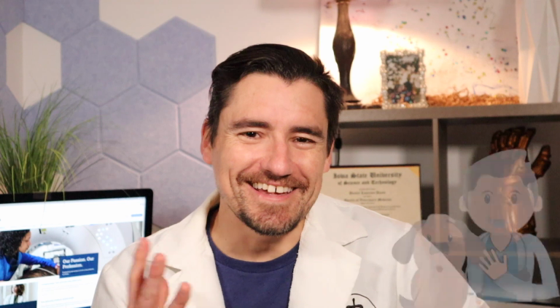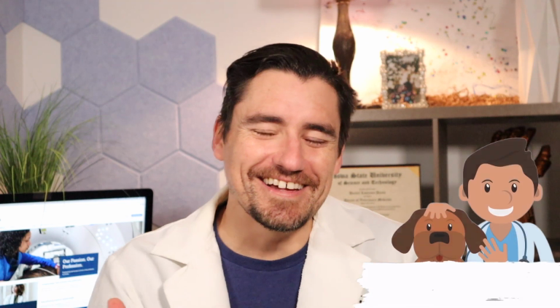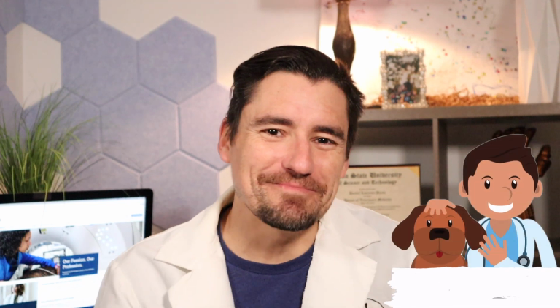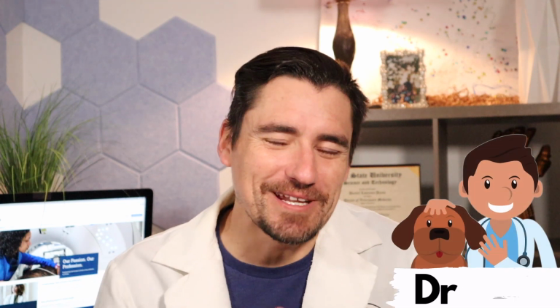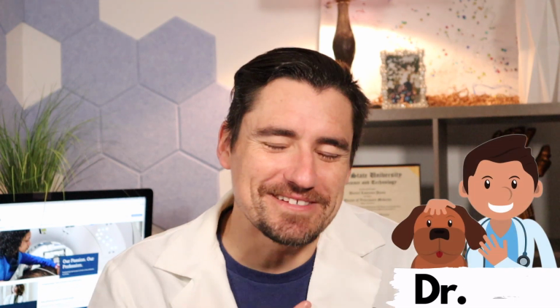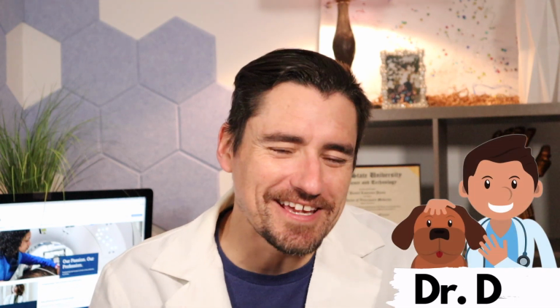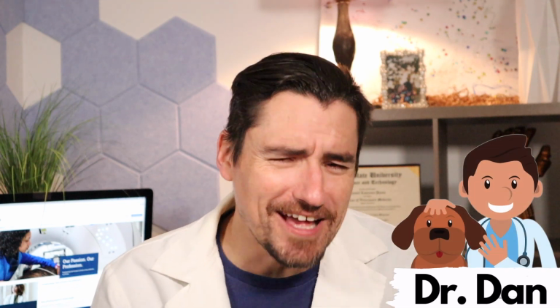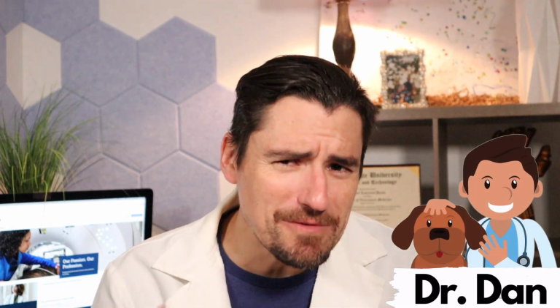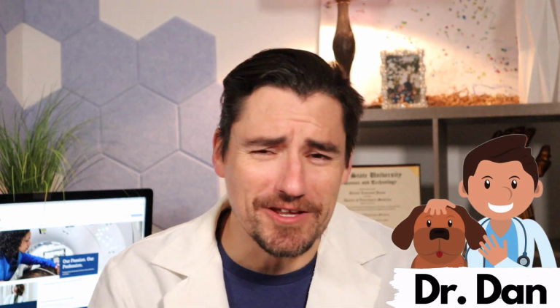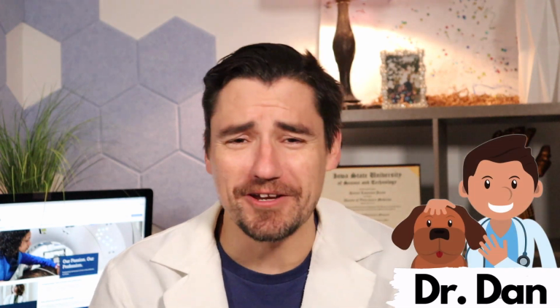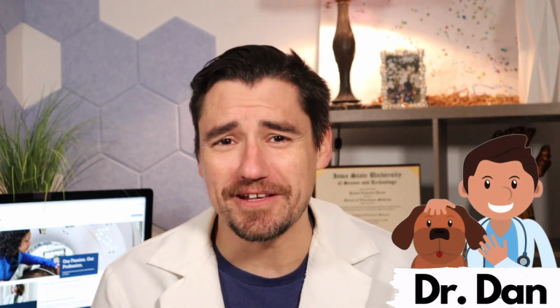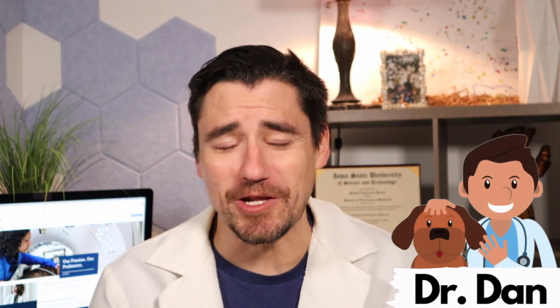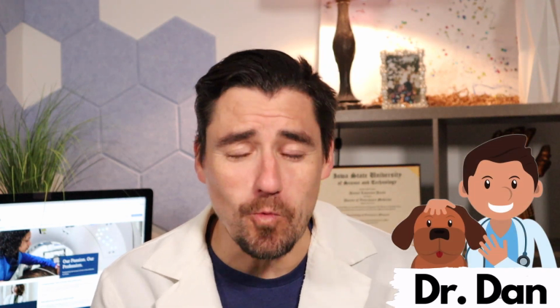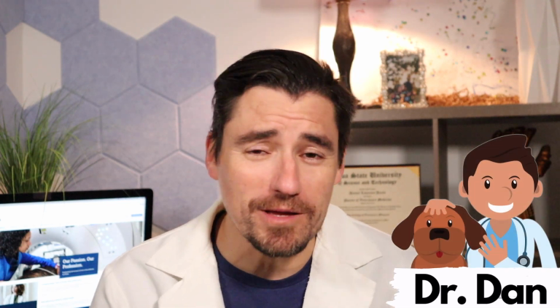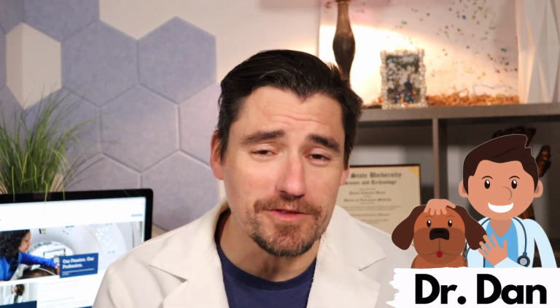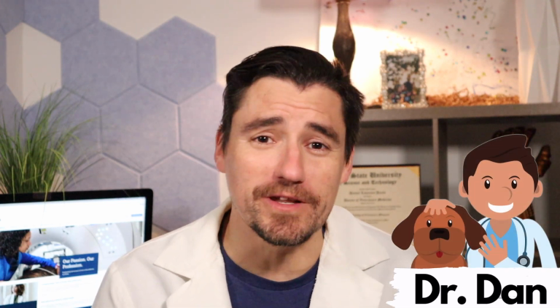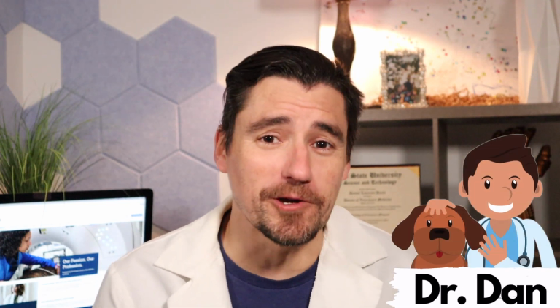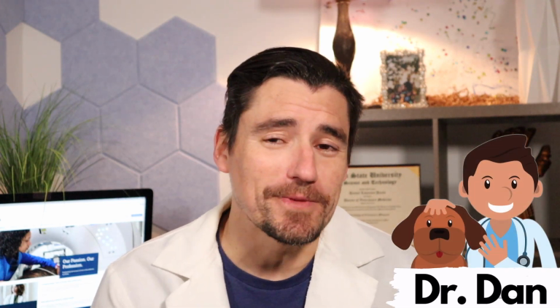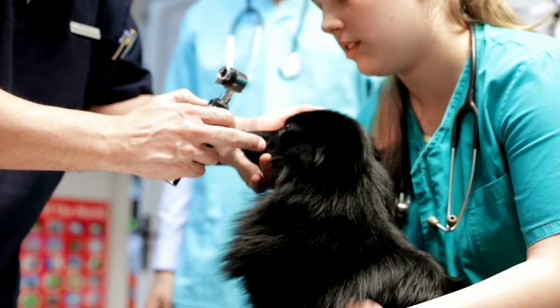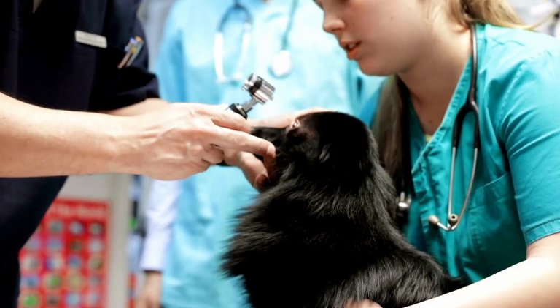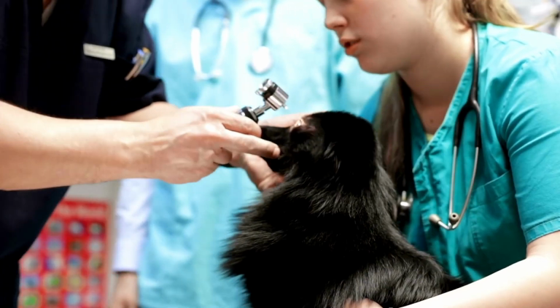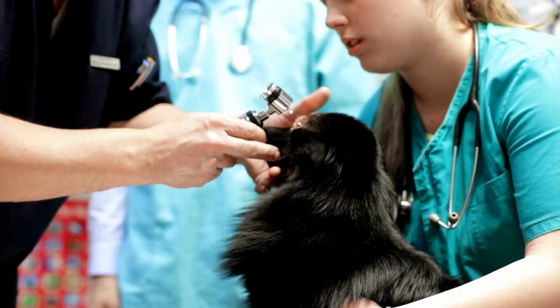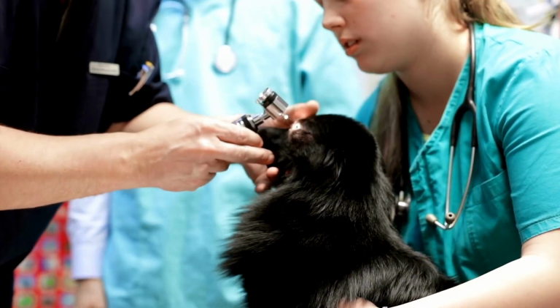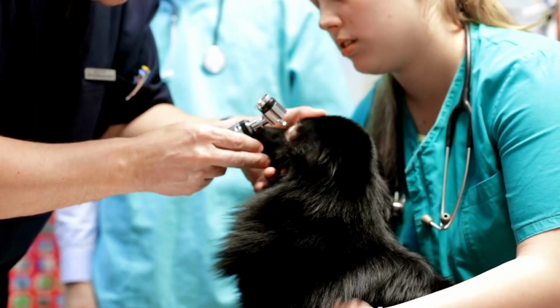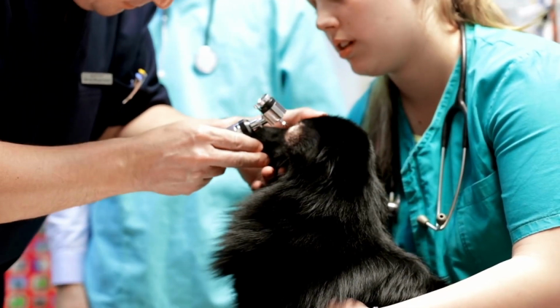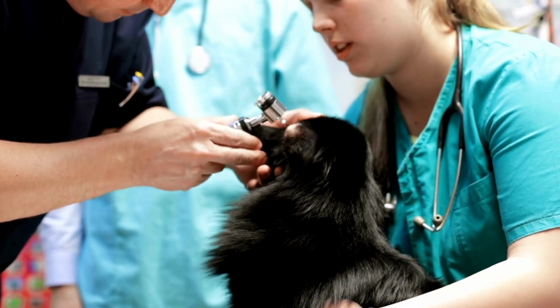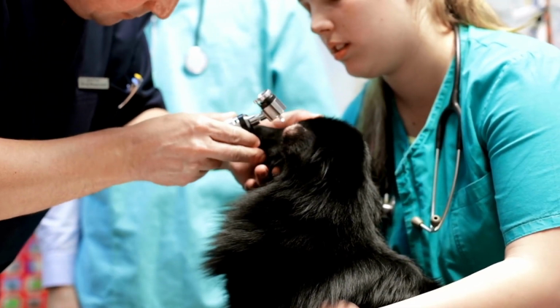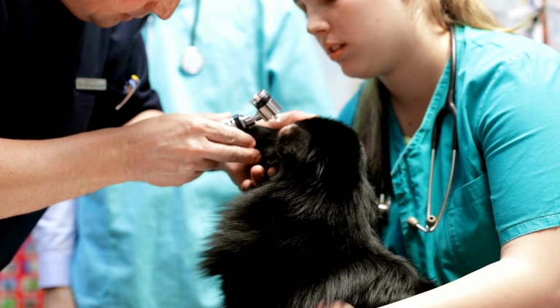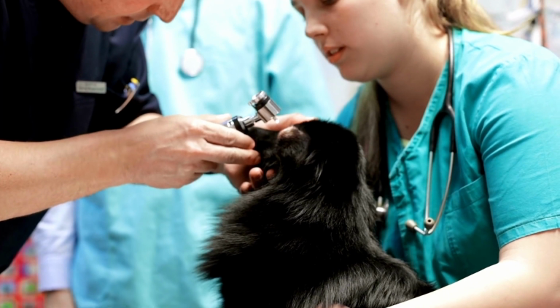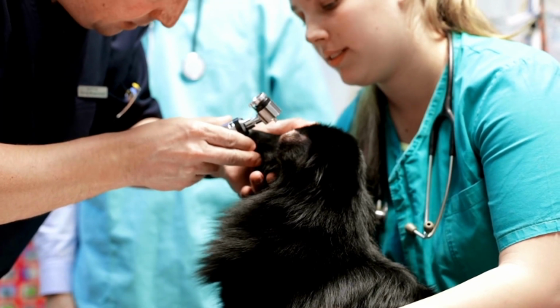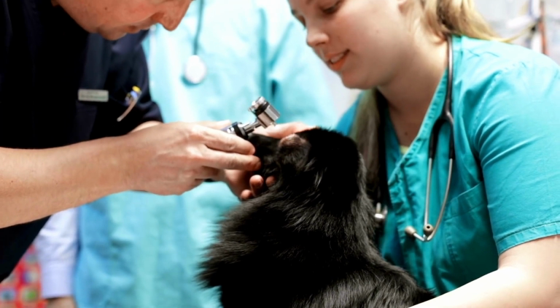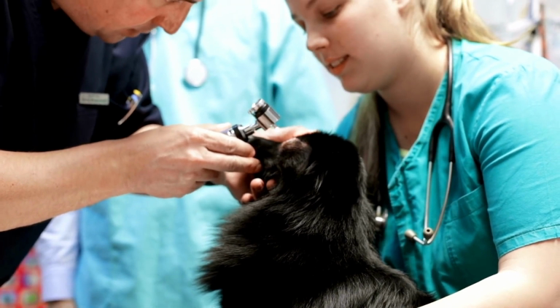Hey guys, my name is Dan. I'm a veterinarian and welcome to the video. Today we're going to talk about a scratched eye or a corneal ulcer.